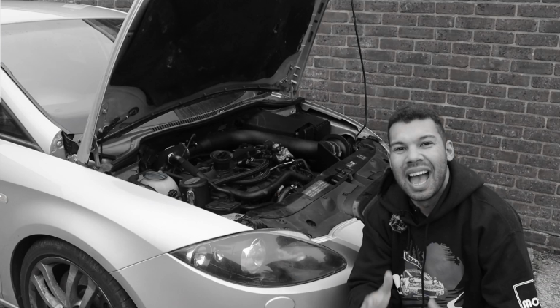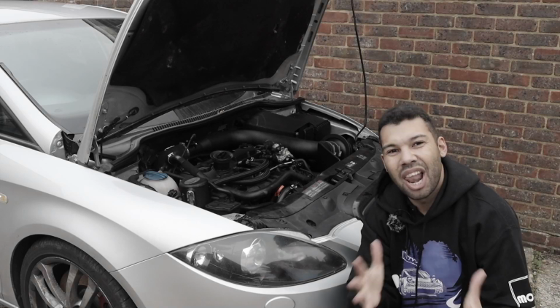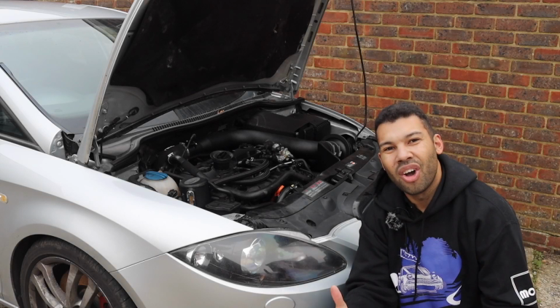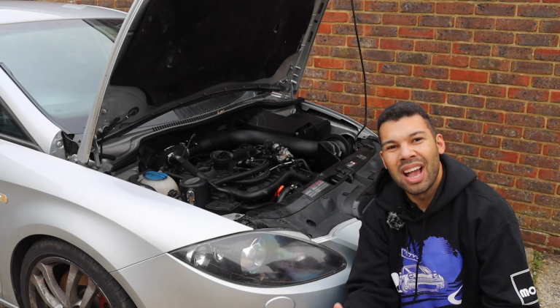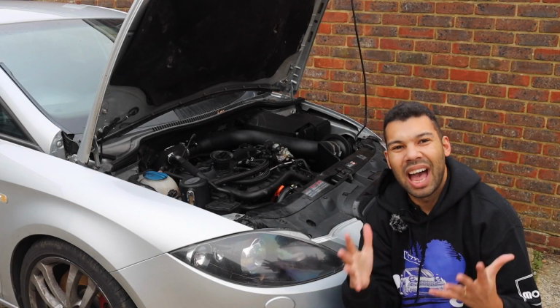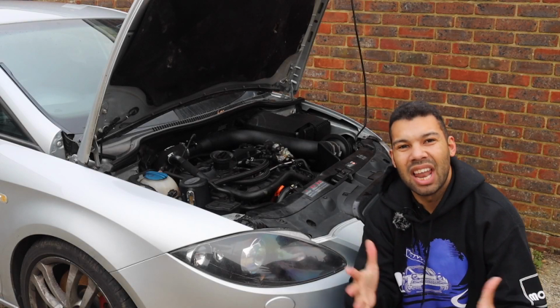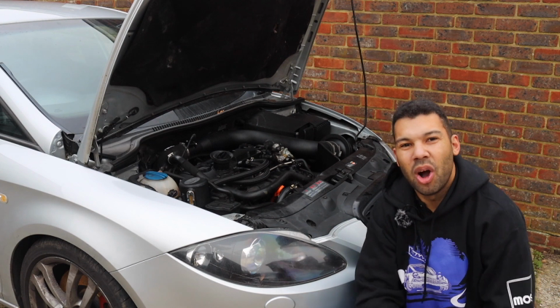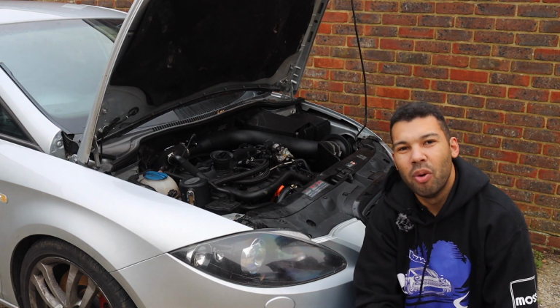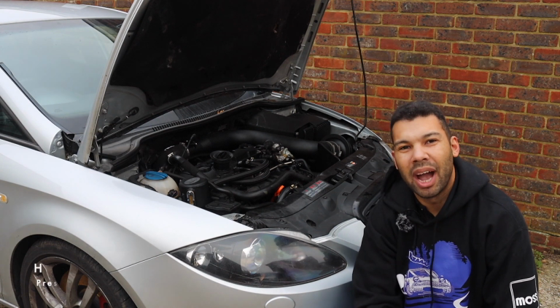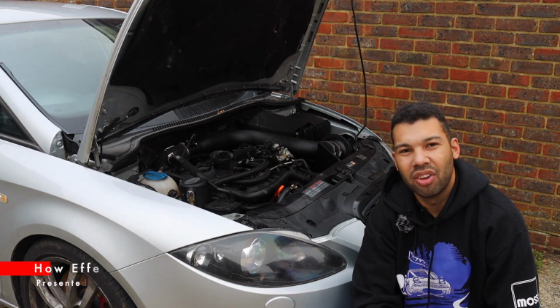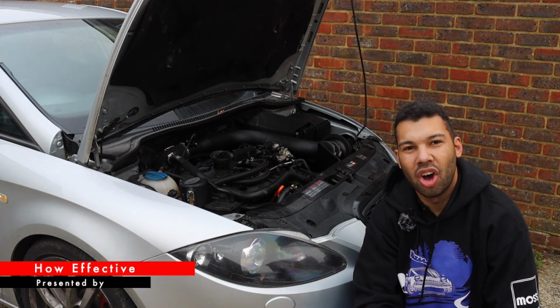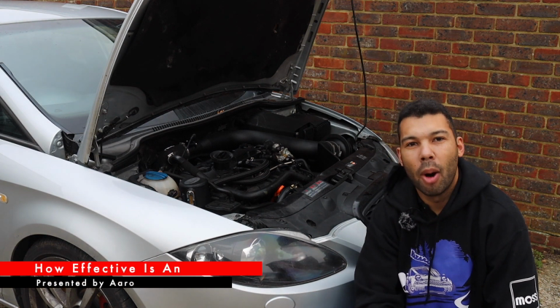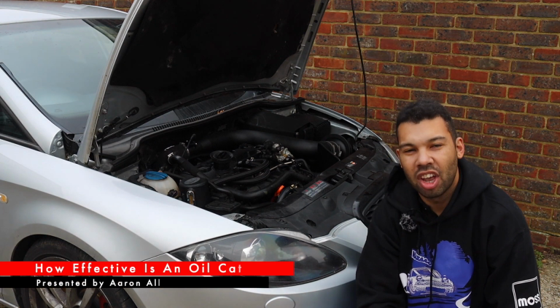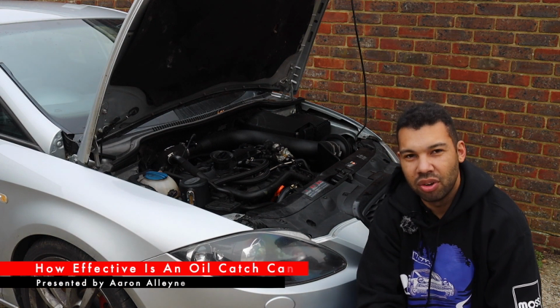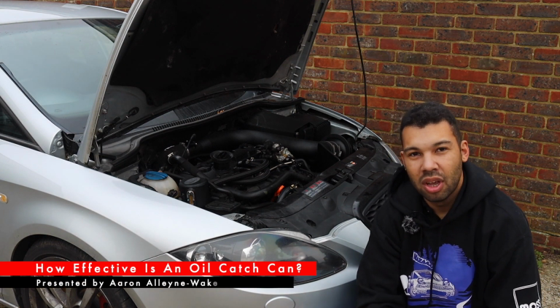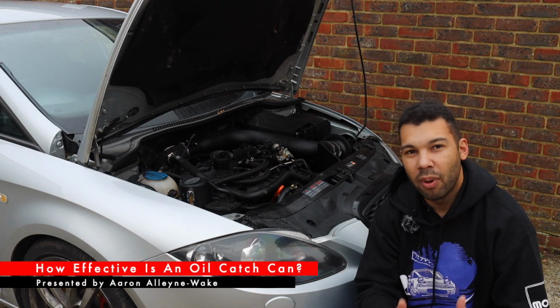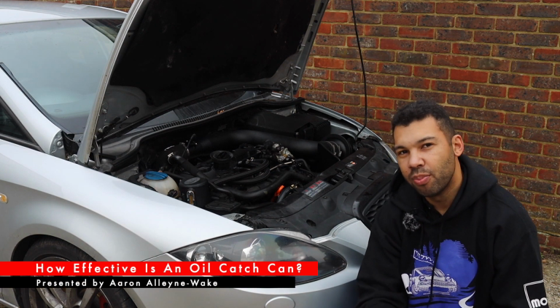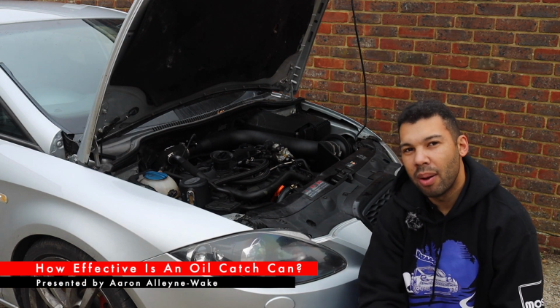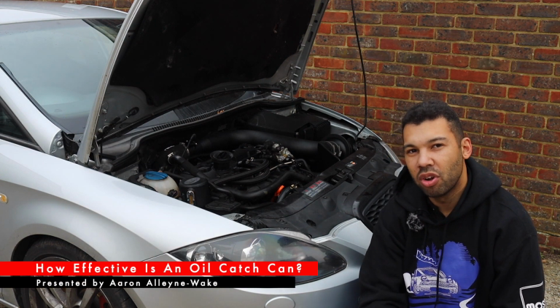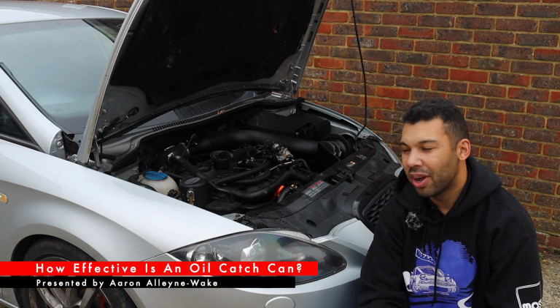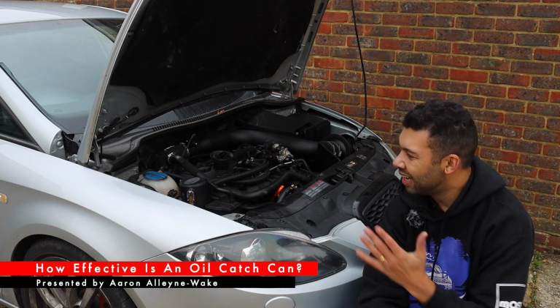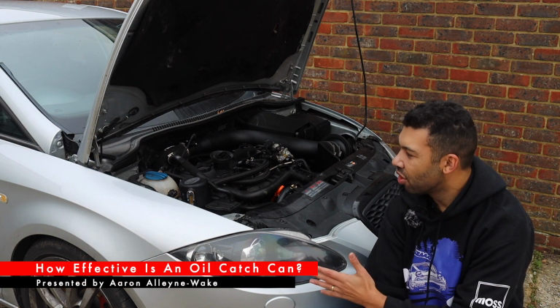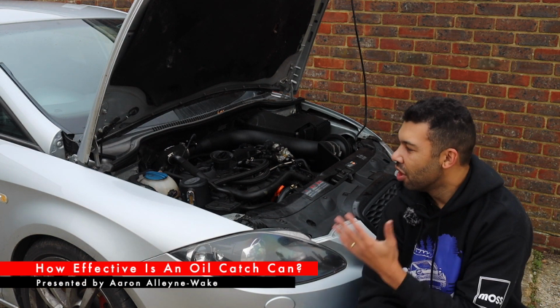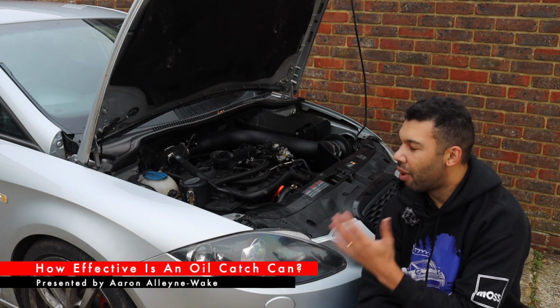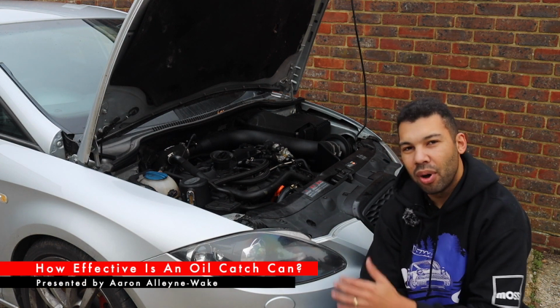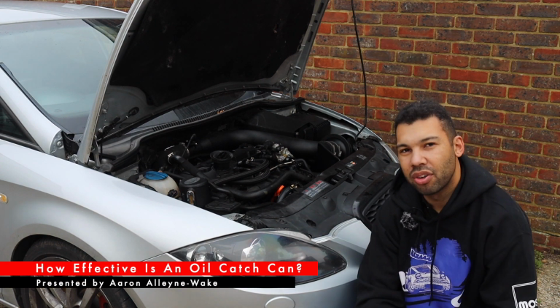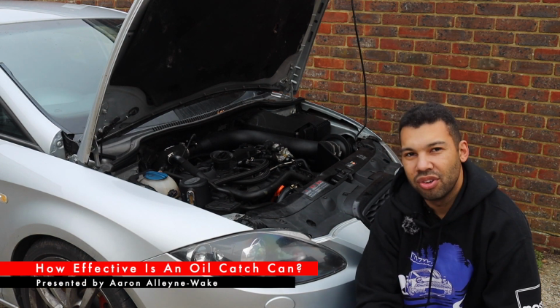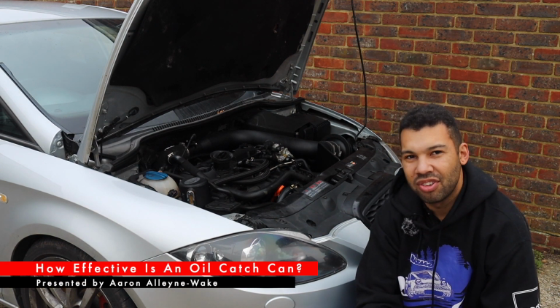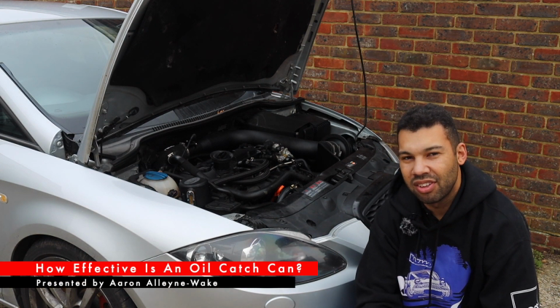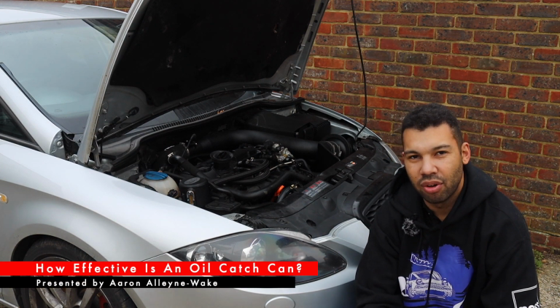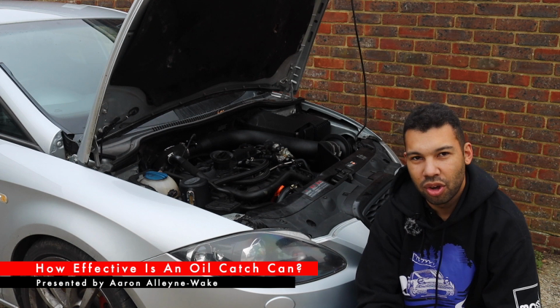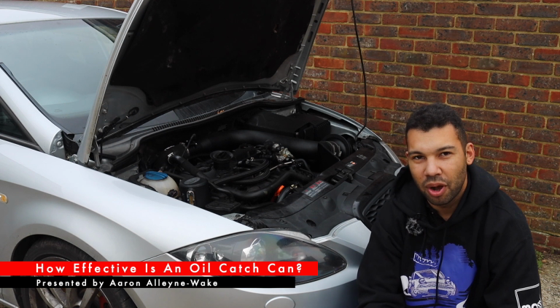Hello guys, and welcome back to Car Obsession. Once more, I'm joined by Leo, my Mark II Seat Leon Cupra.